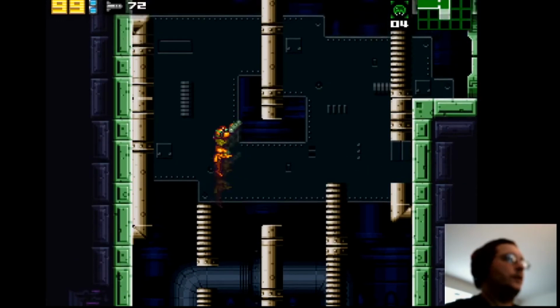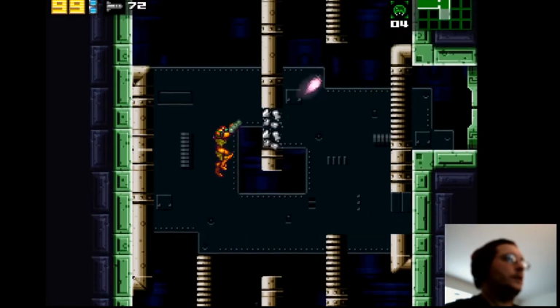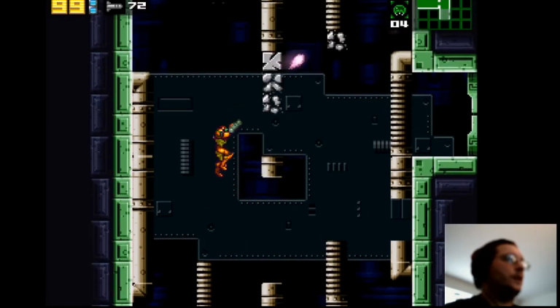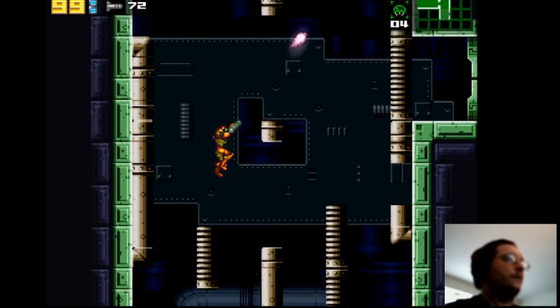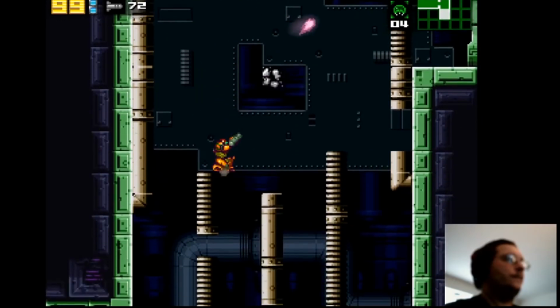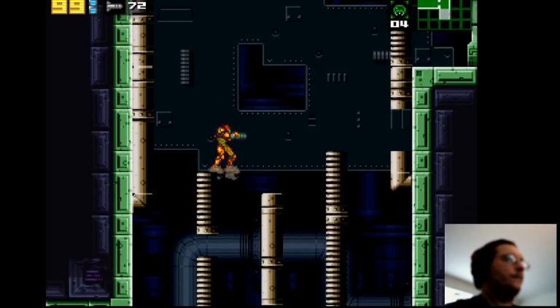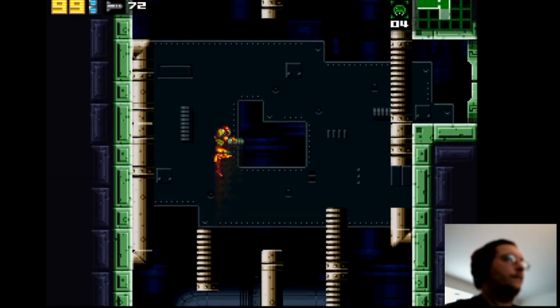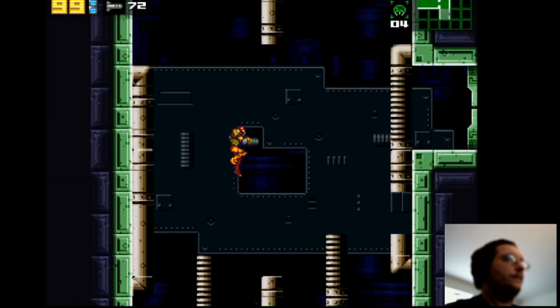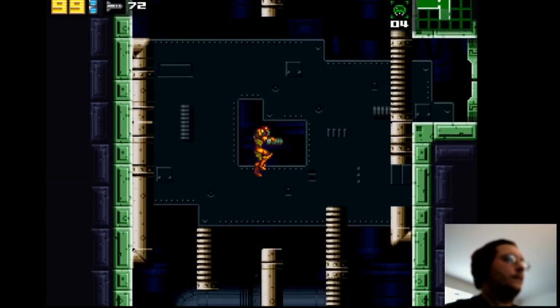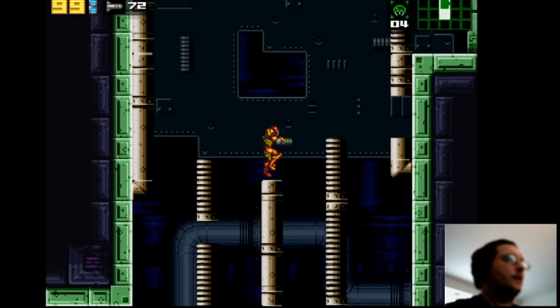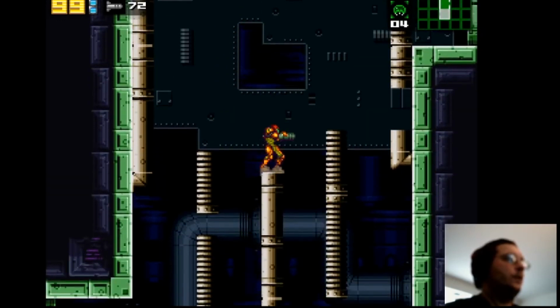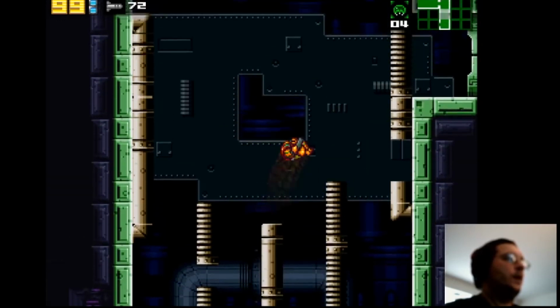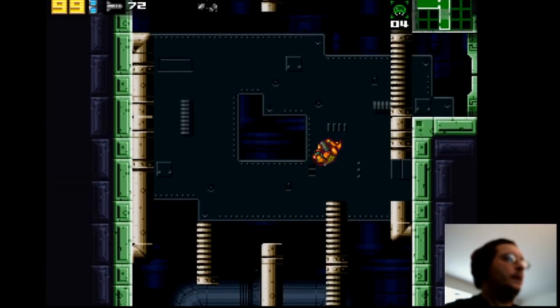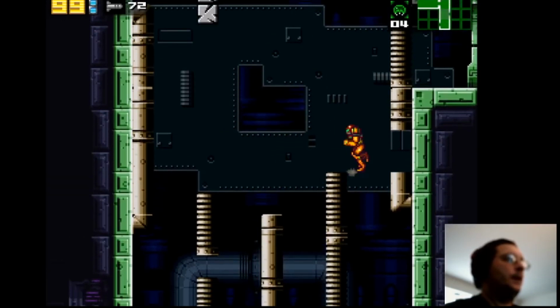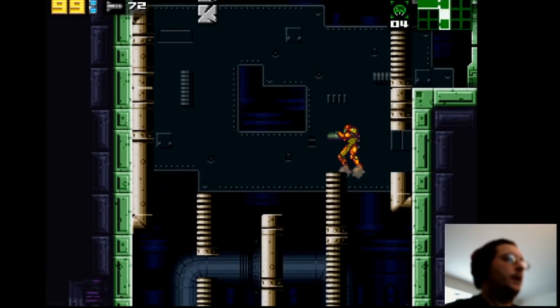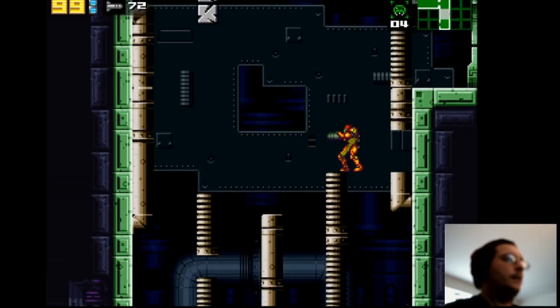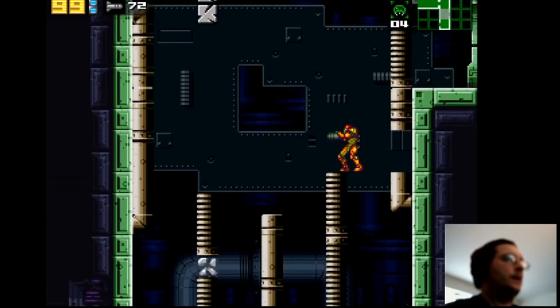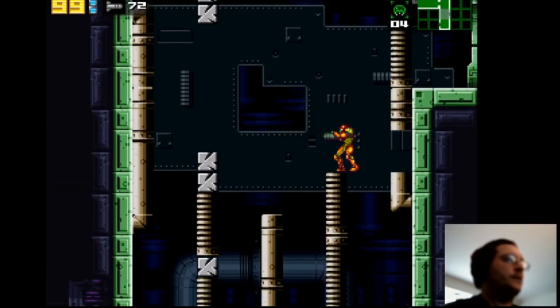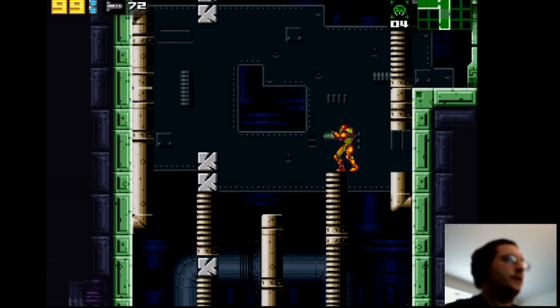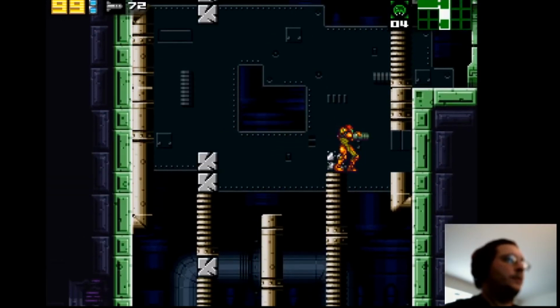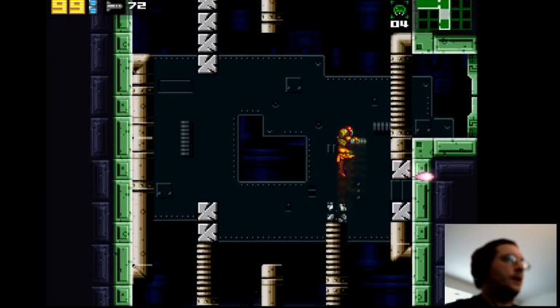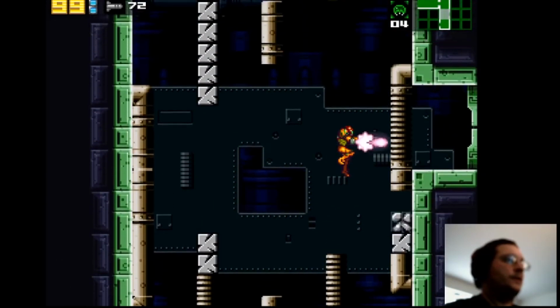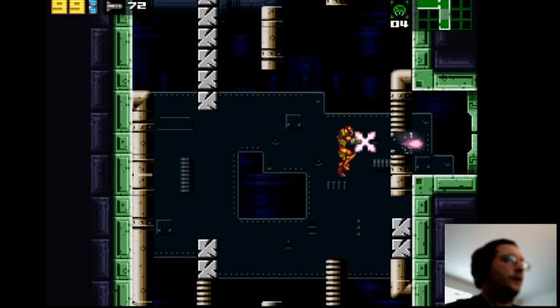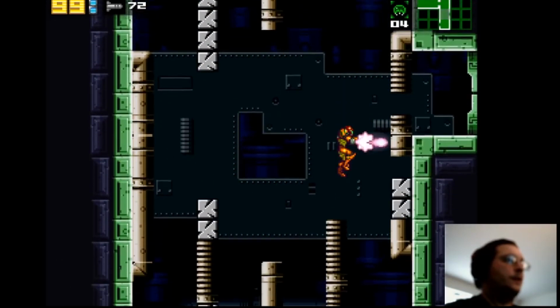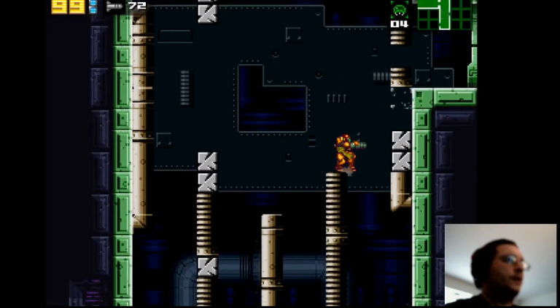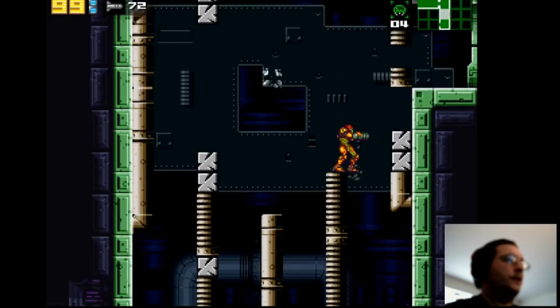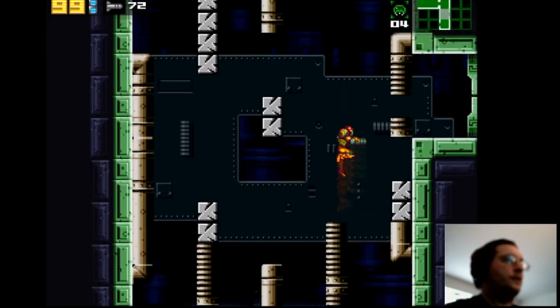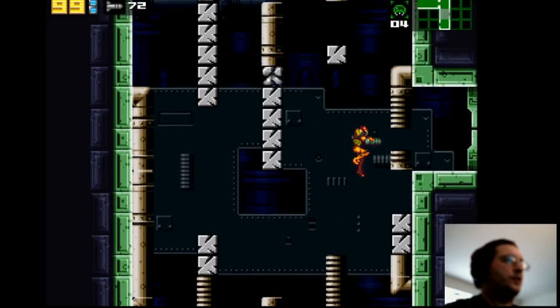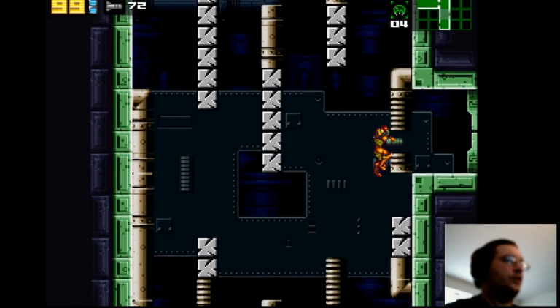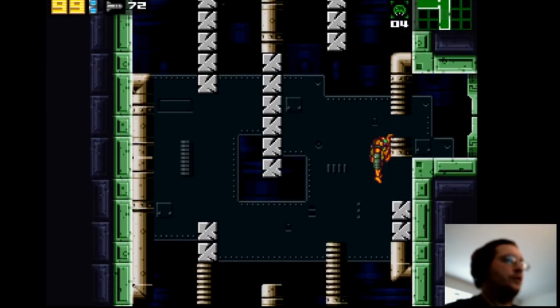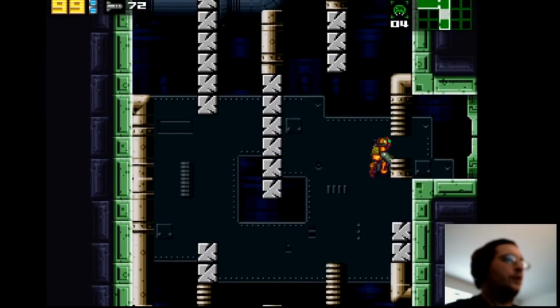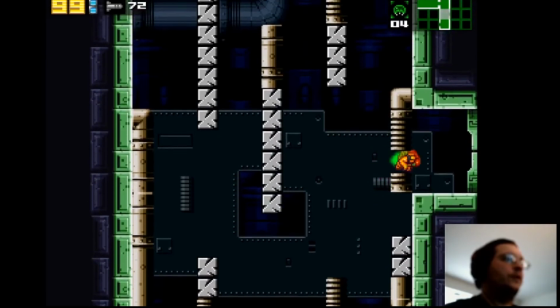The wave beam kind of makes these blocks like nothing — it just shoots through all of them.